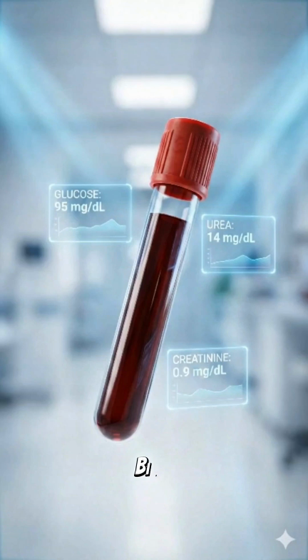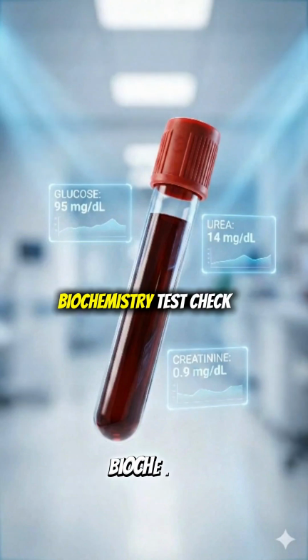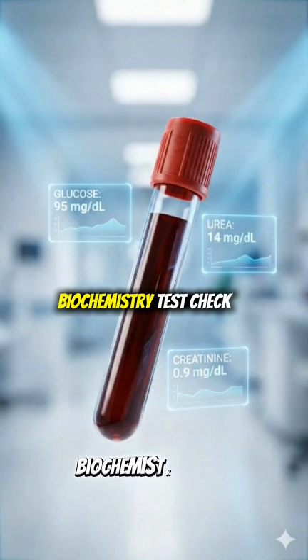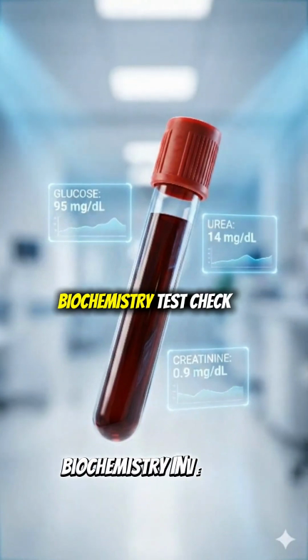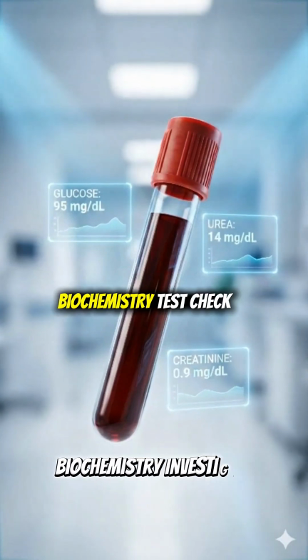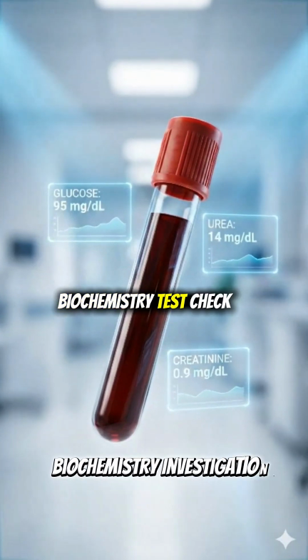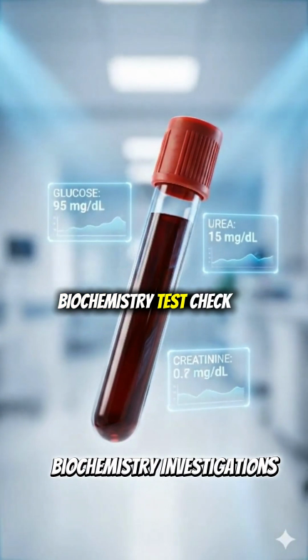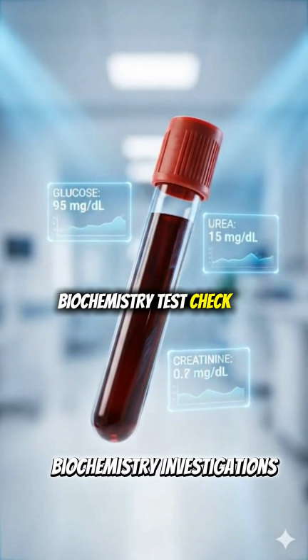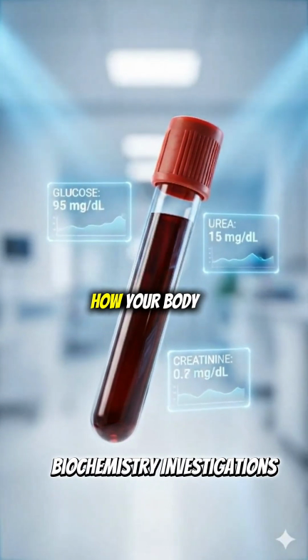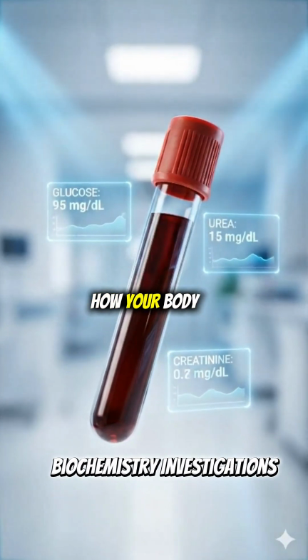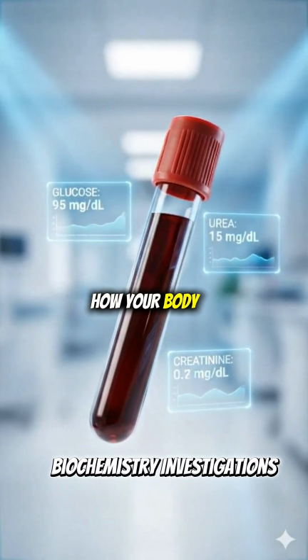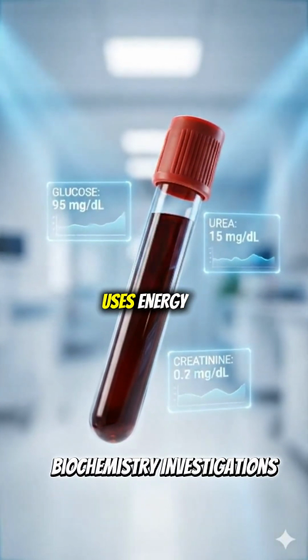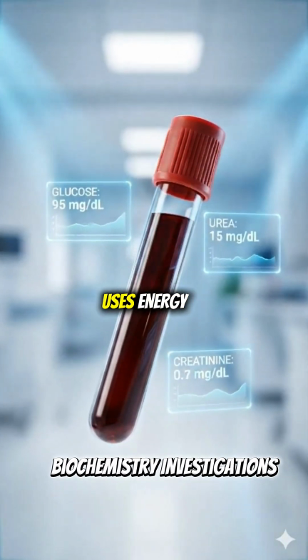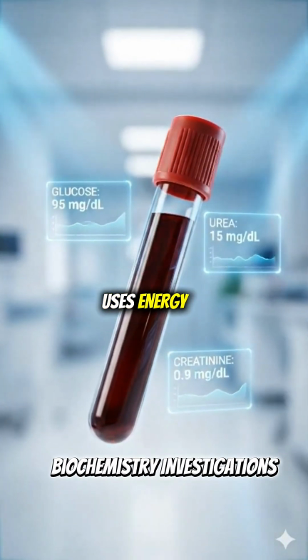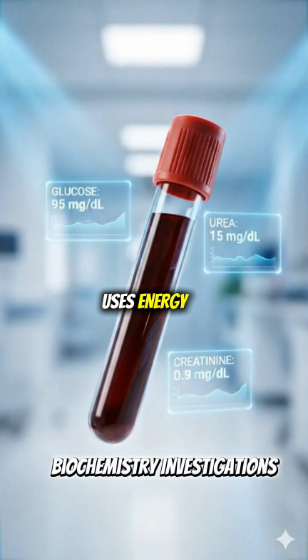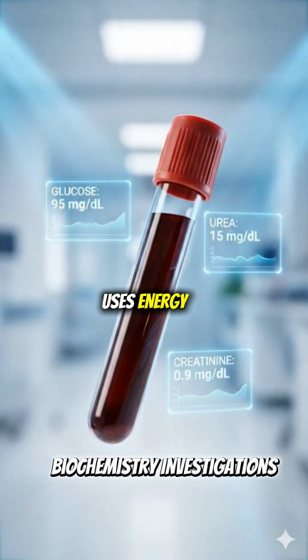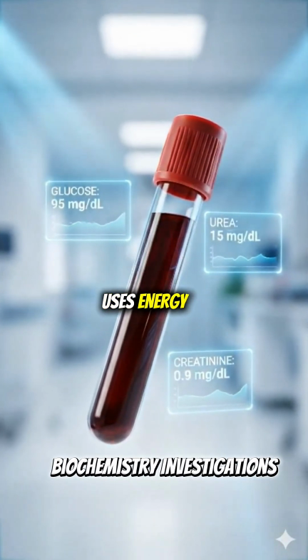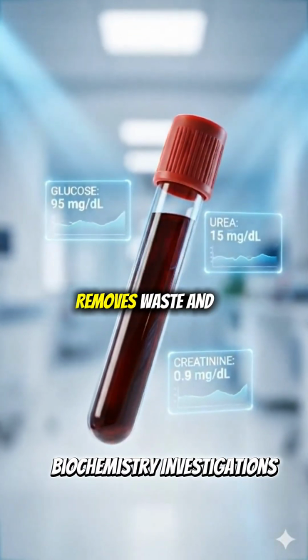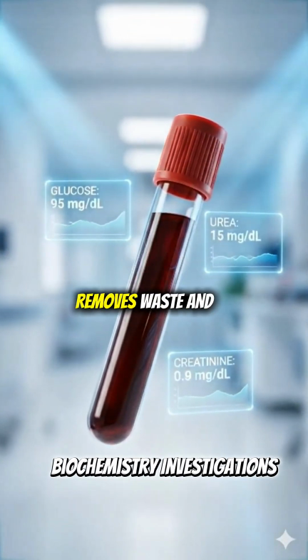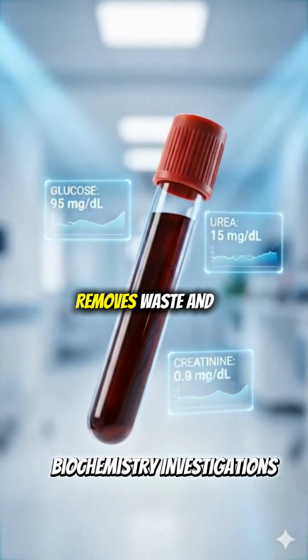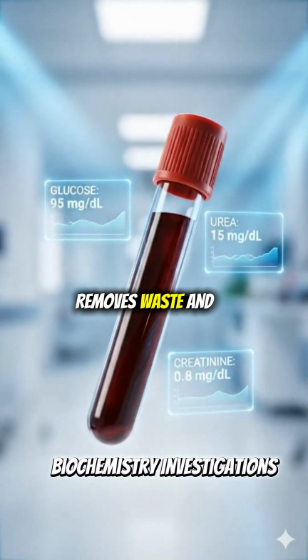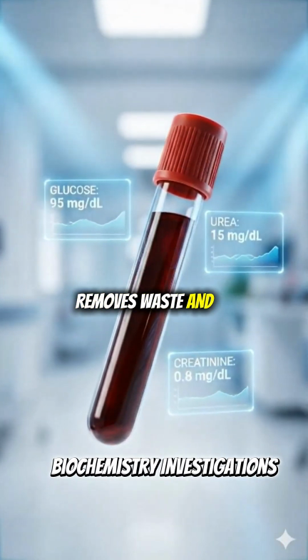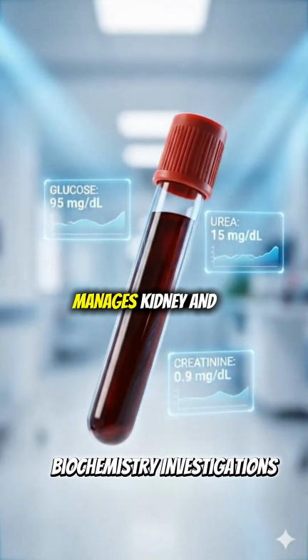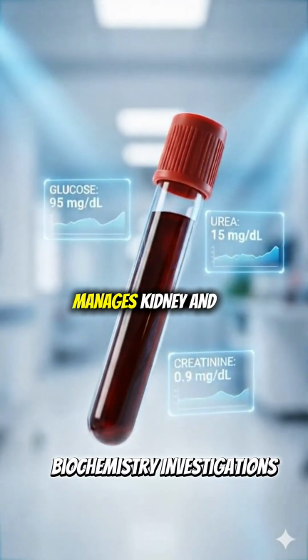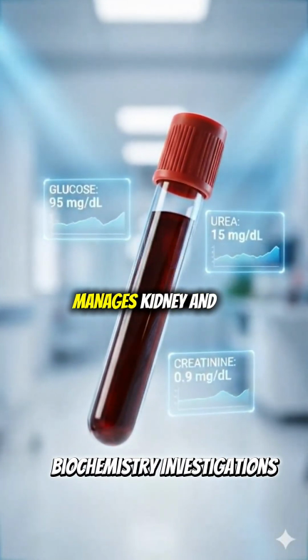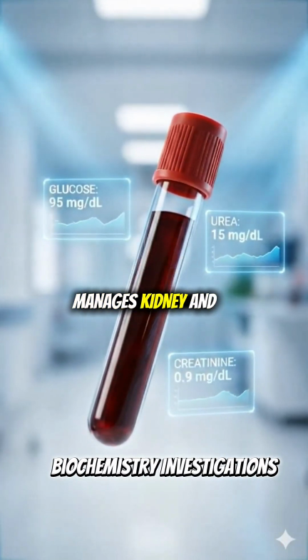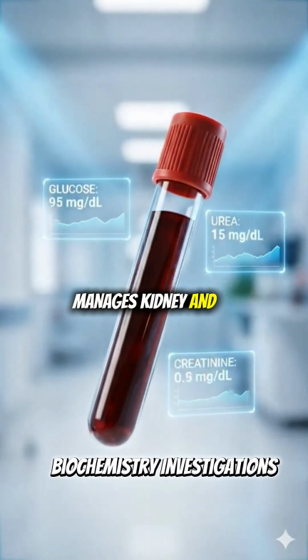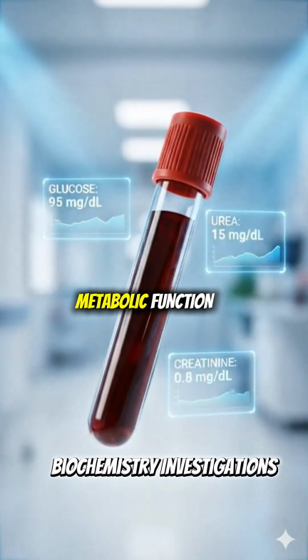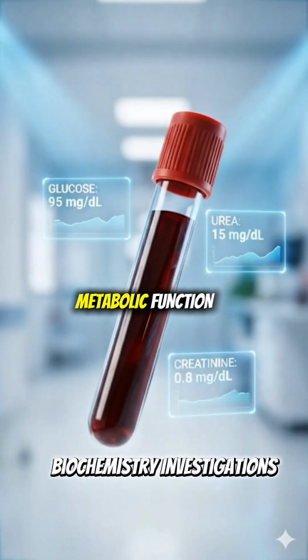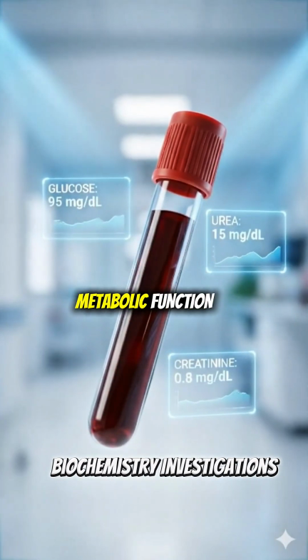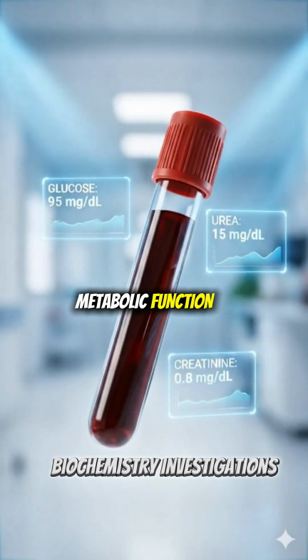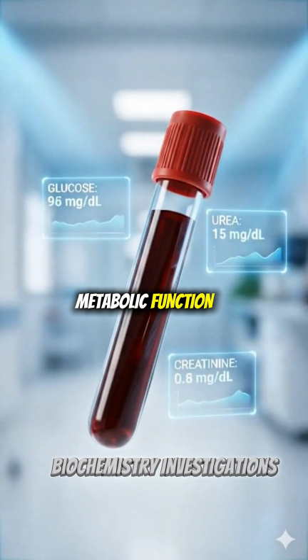Biochemistry tests check how your body uses energy, removes waste, and manages kidney and metabolic function.